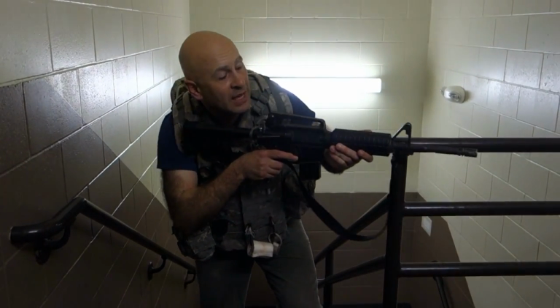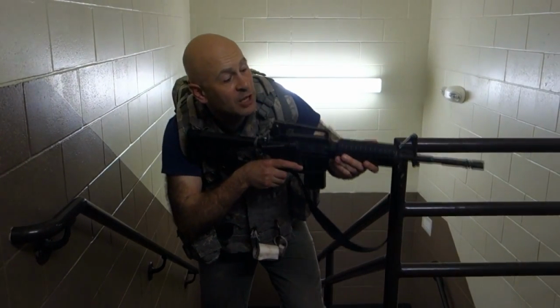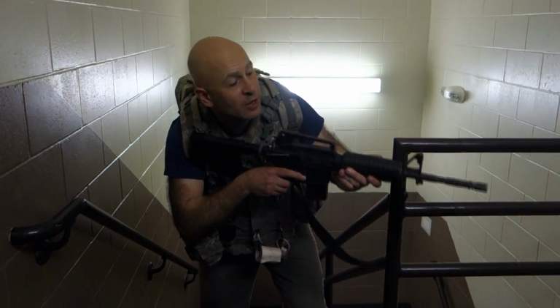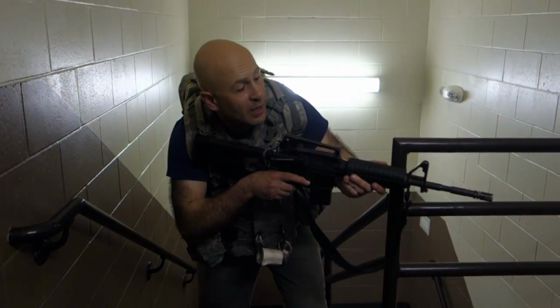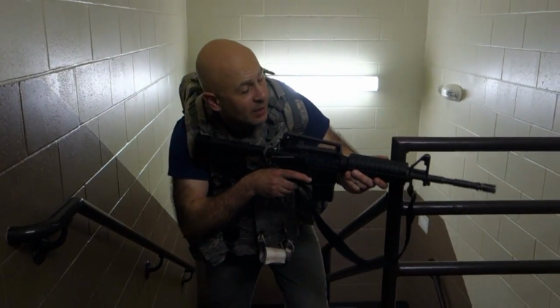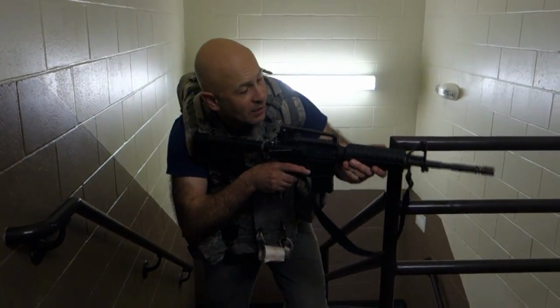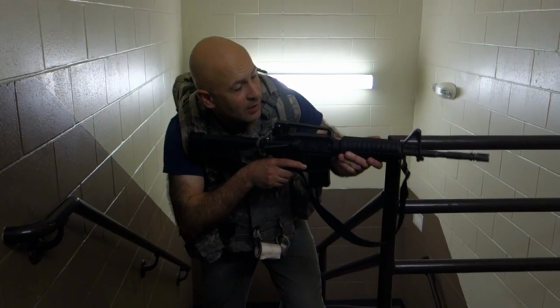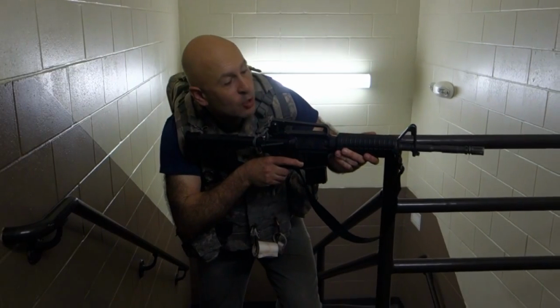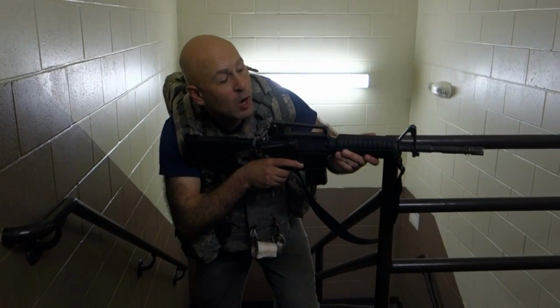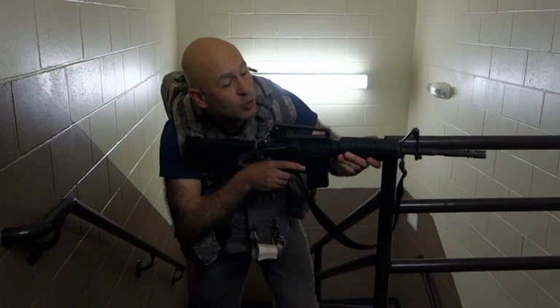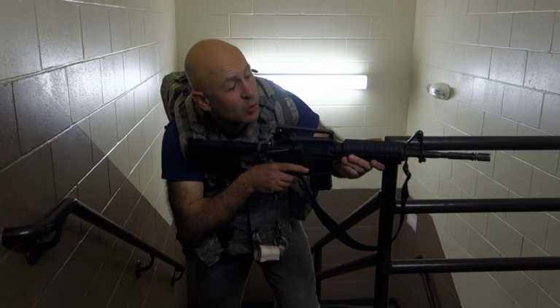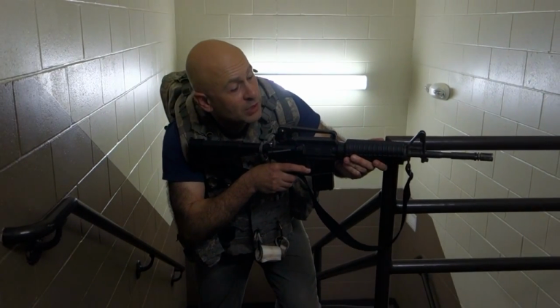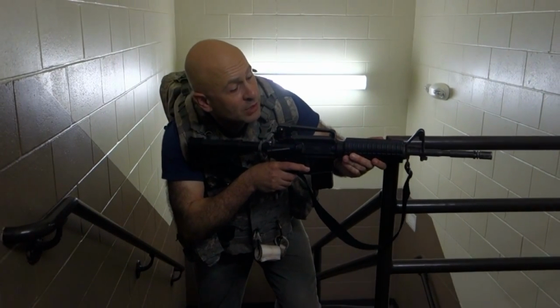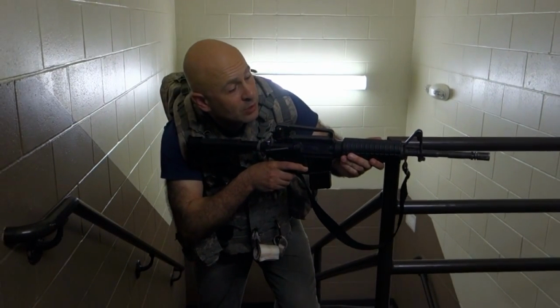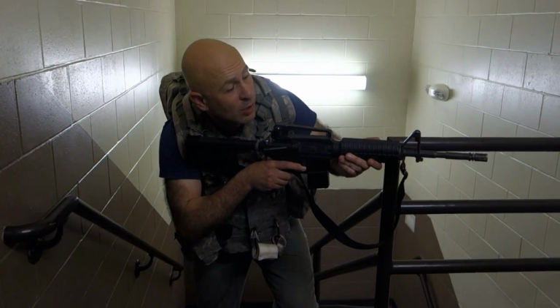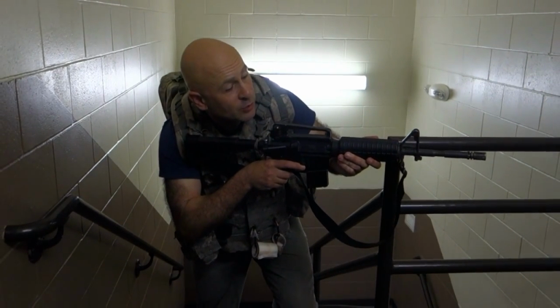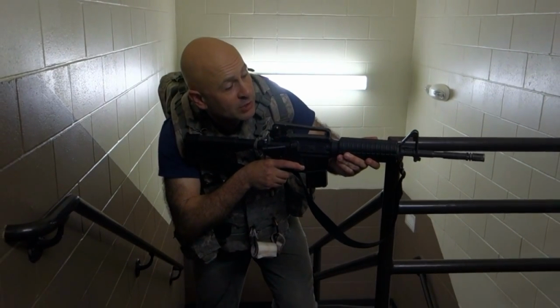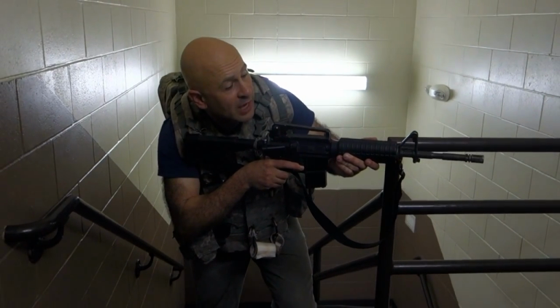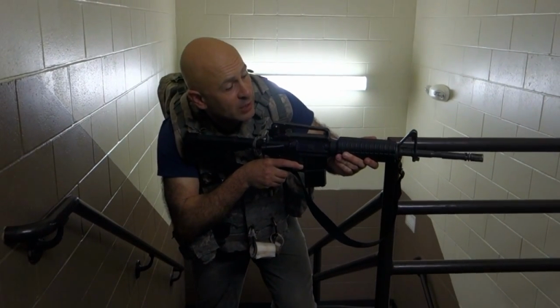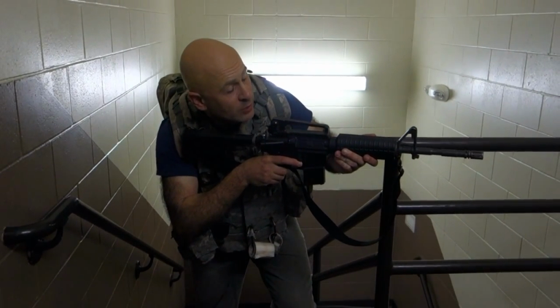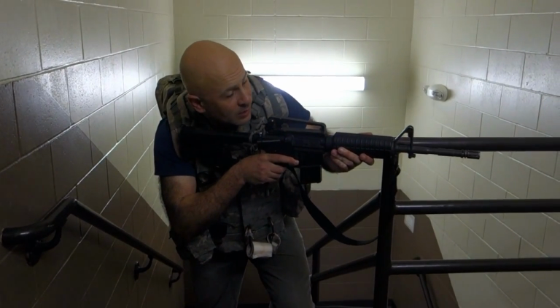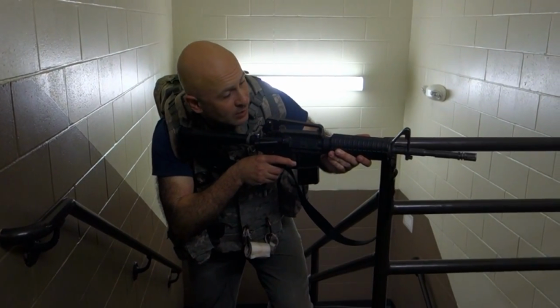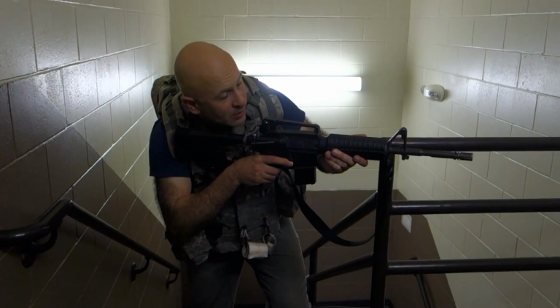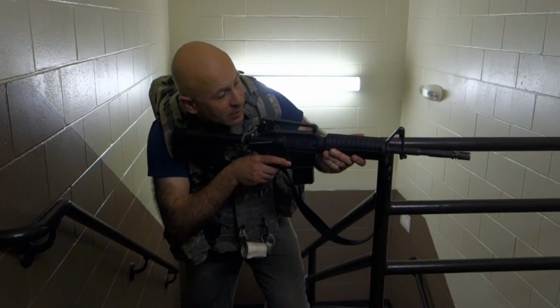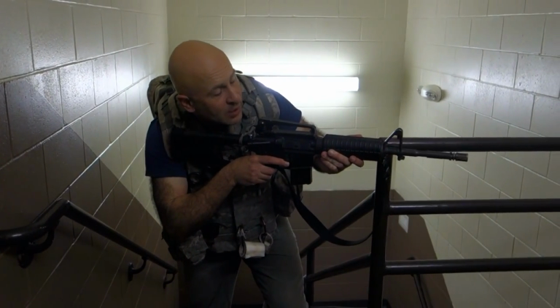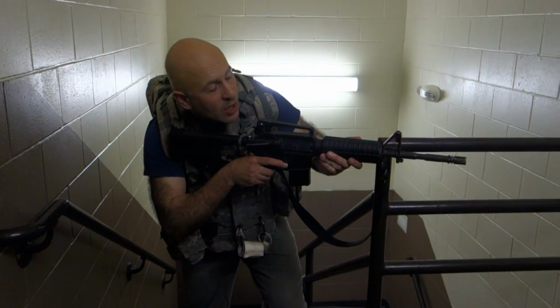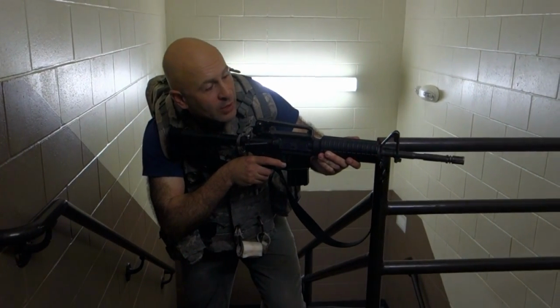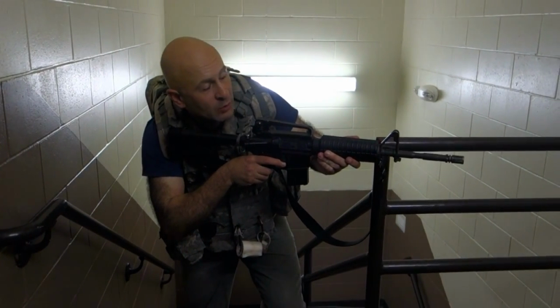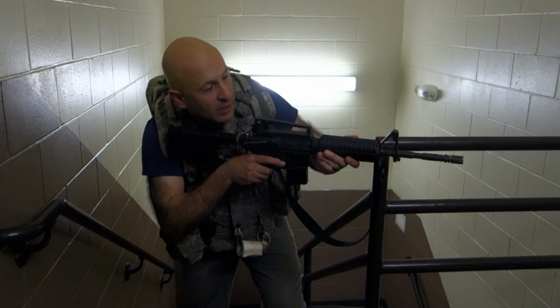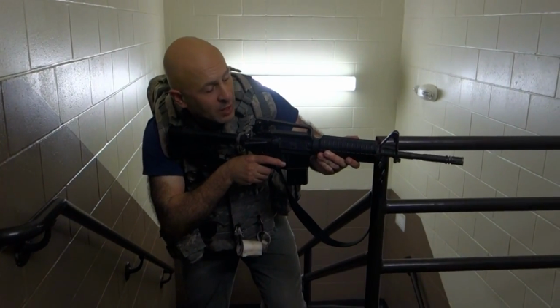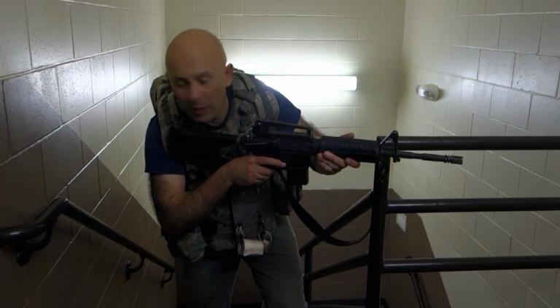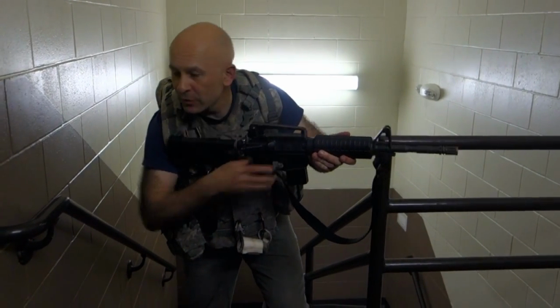Hey, can you hear me? Crawl towards us. Crawl towards us. Can you? I'm stuck. Okay, we're gonna come help you.